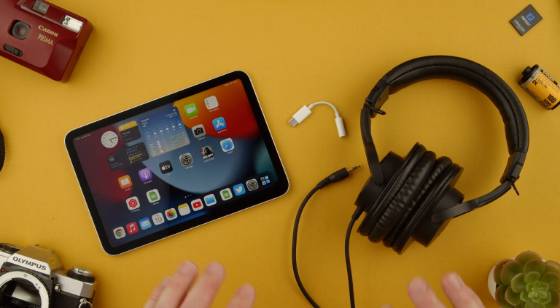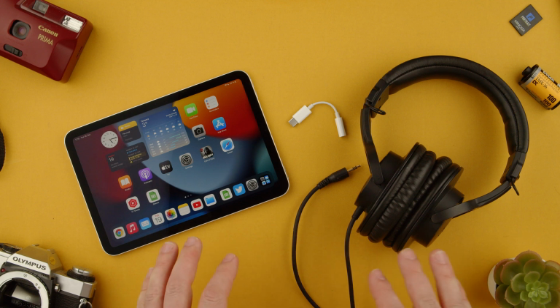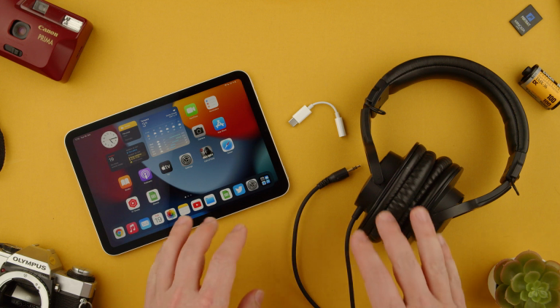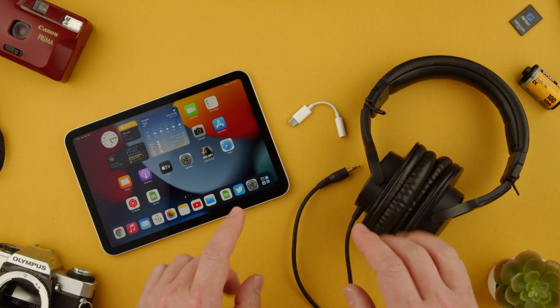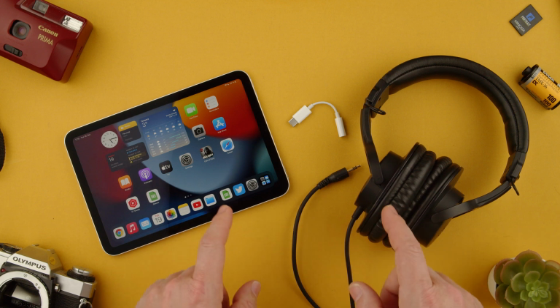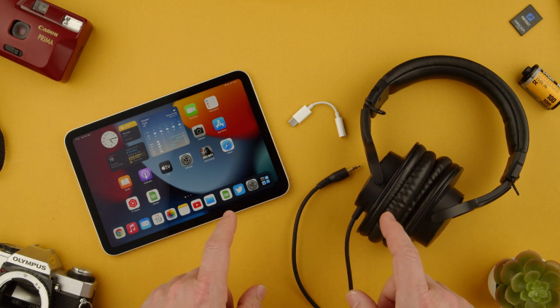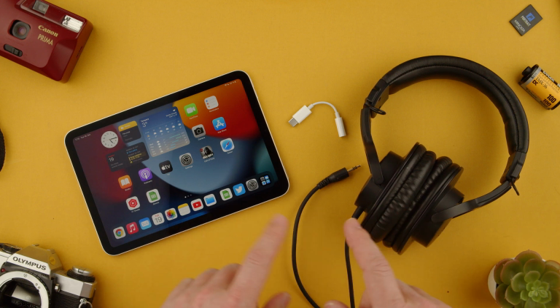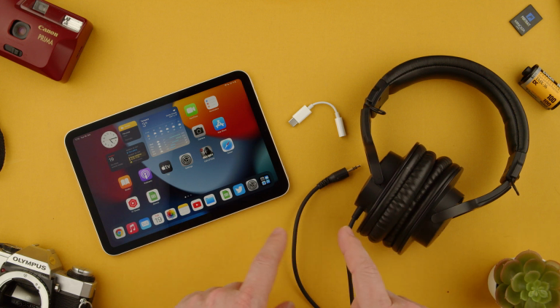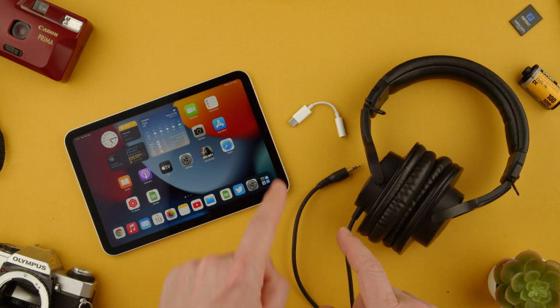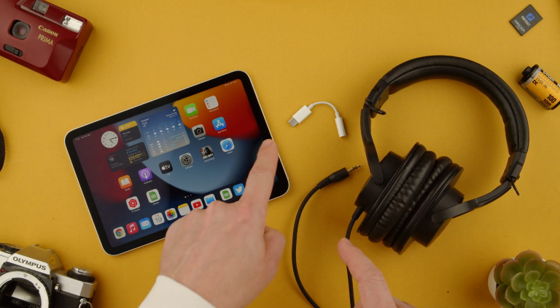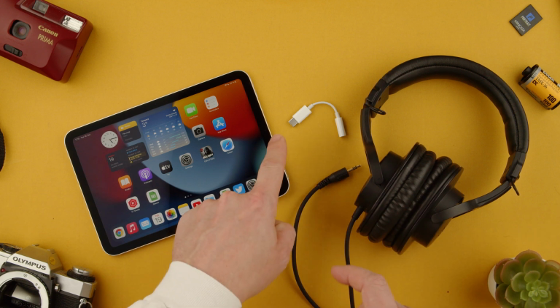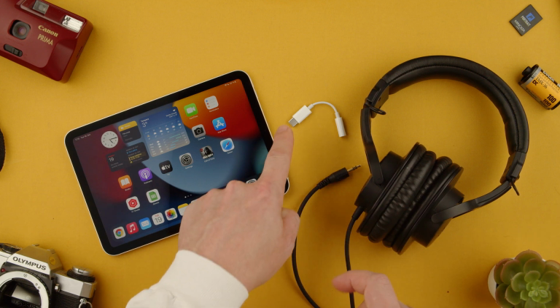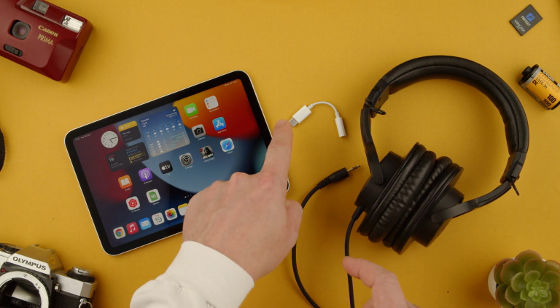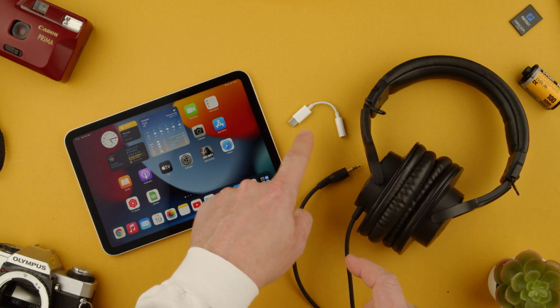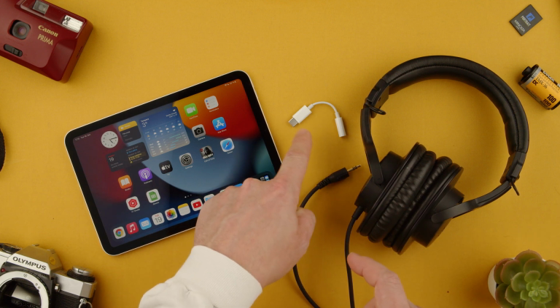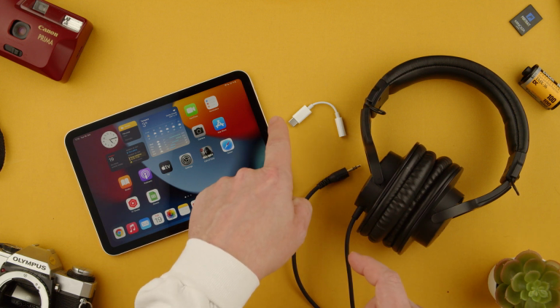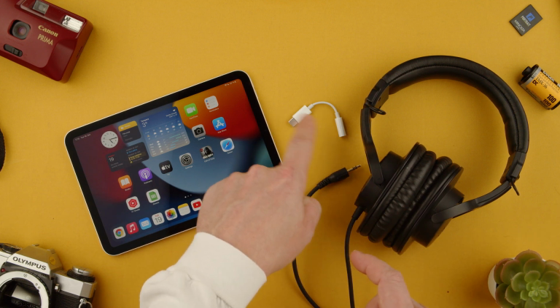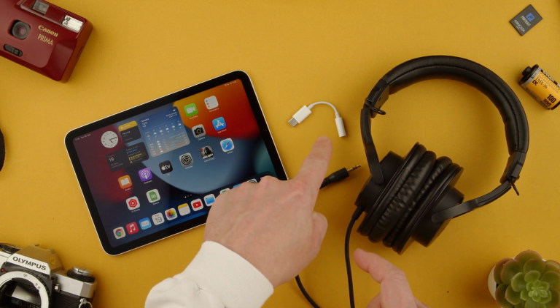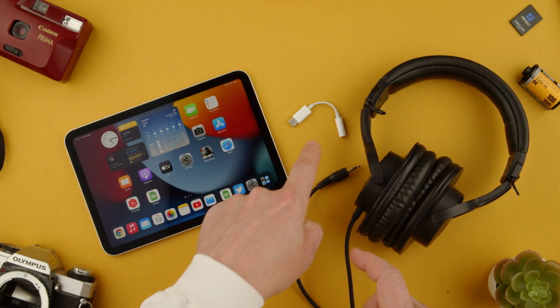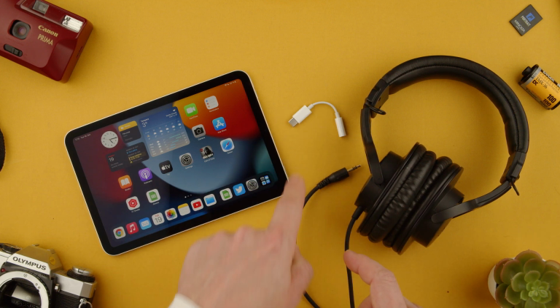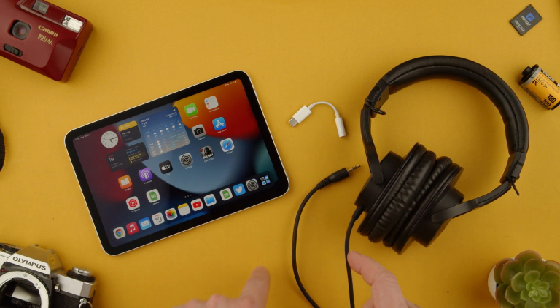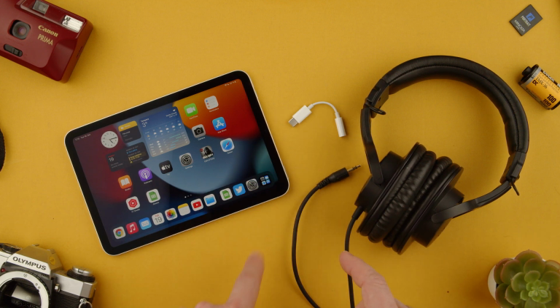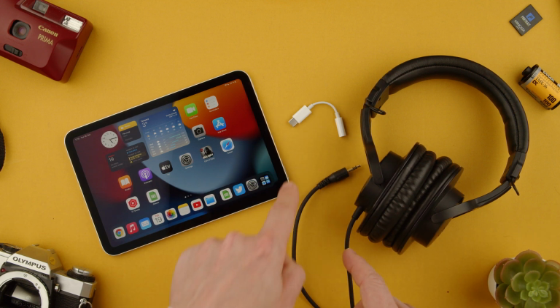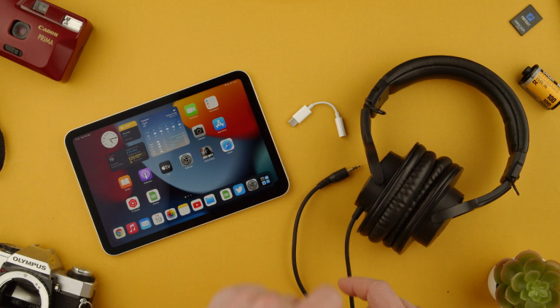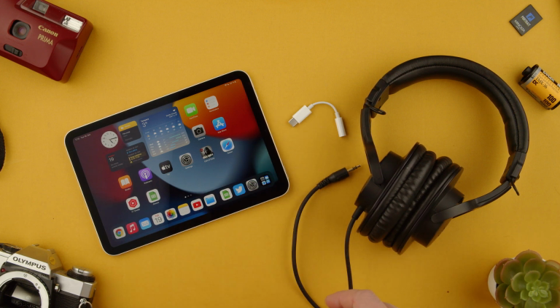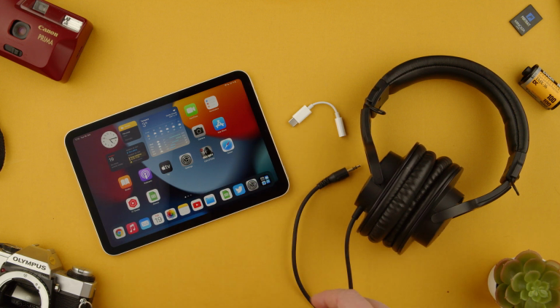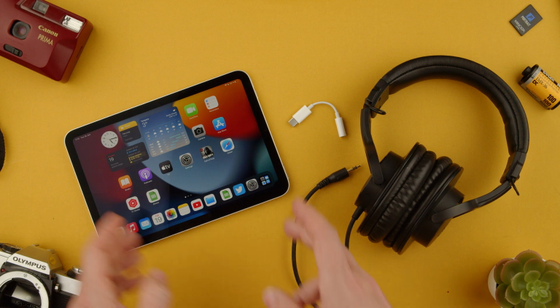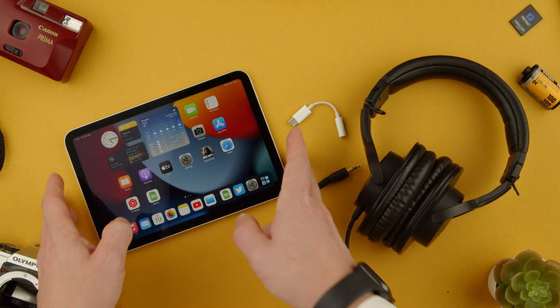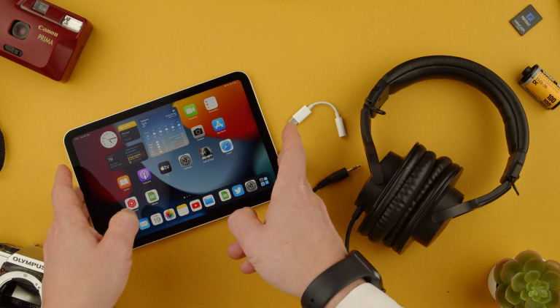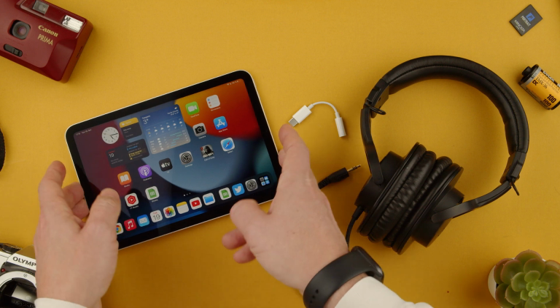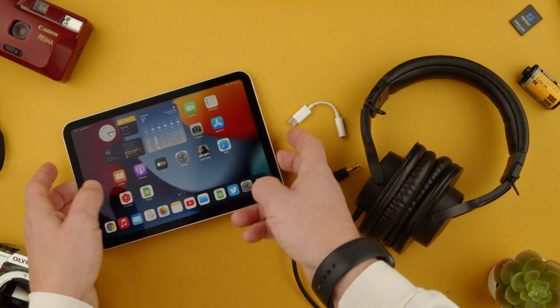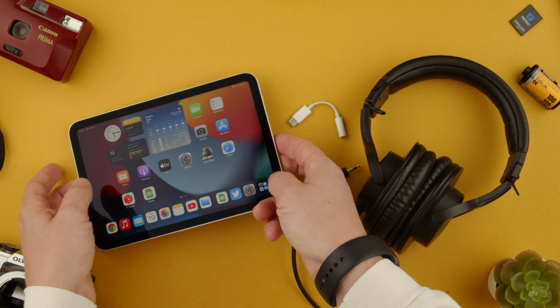Welcome to TechRams. Today we're going to show you how to use the USB-C to jack adapter on an iPad mini 6.